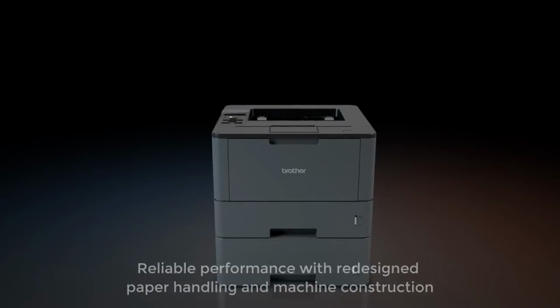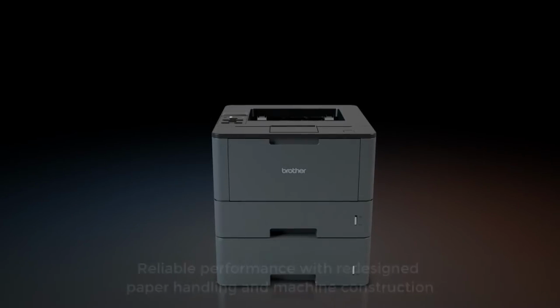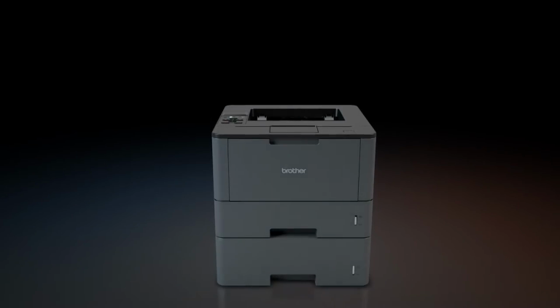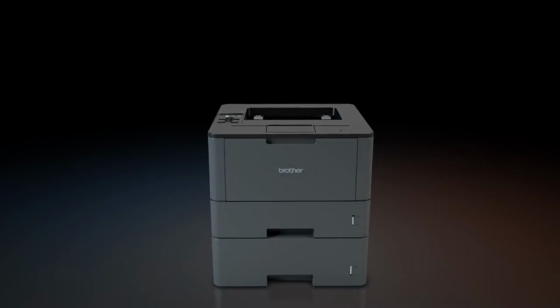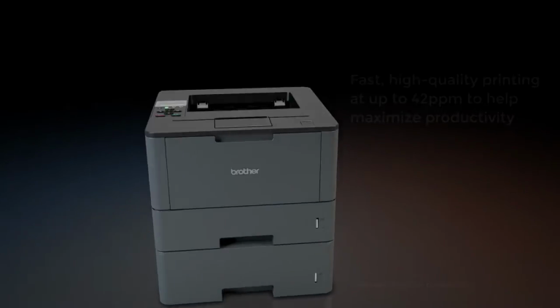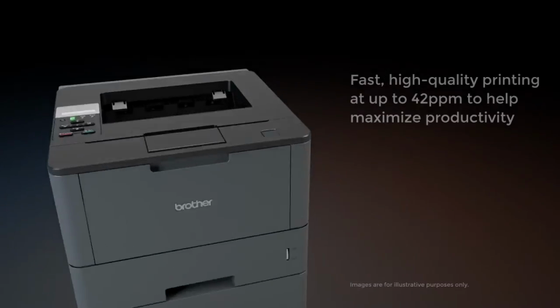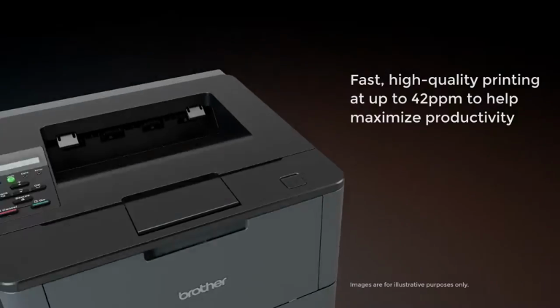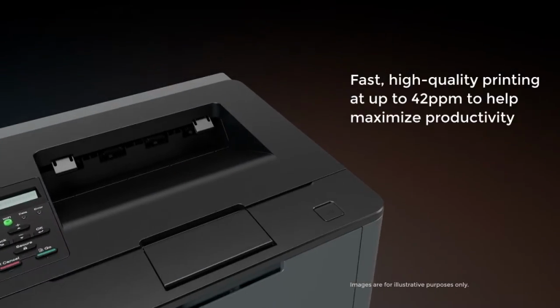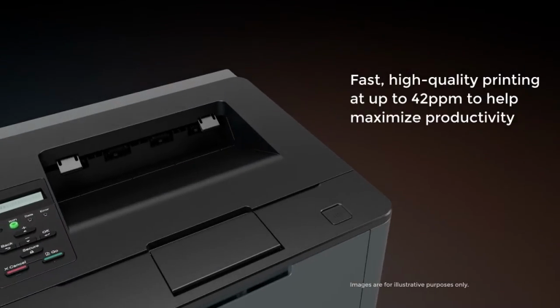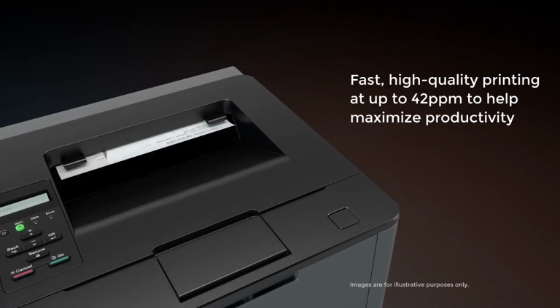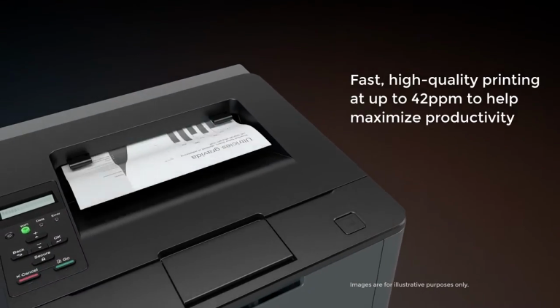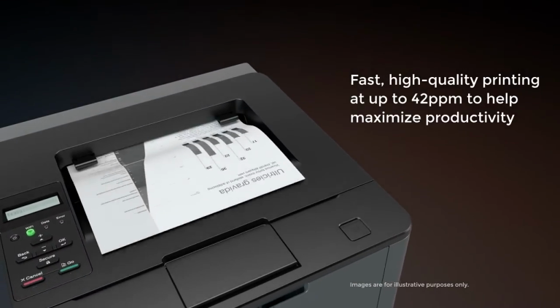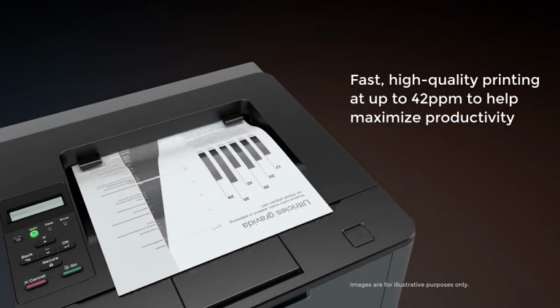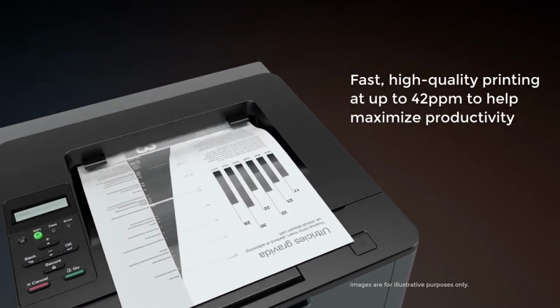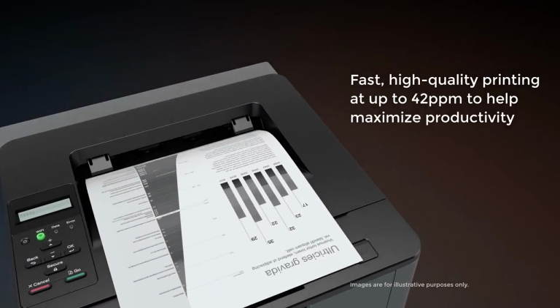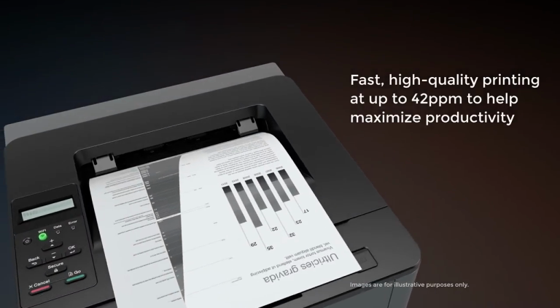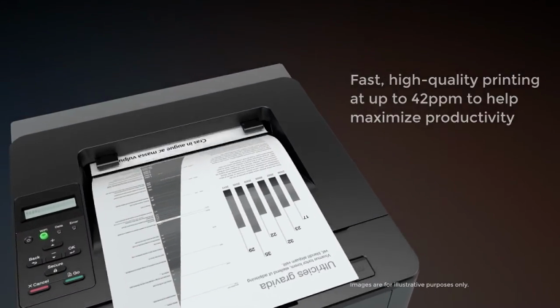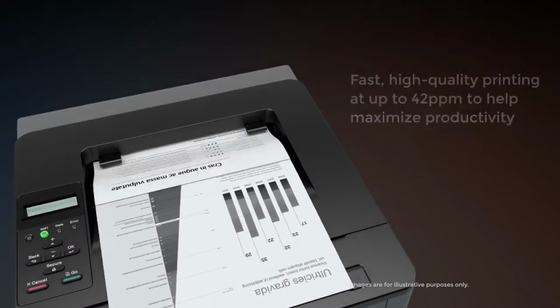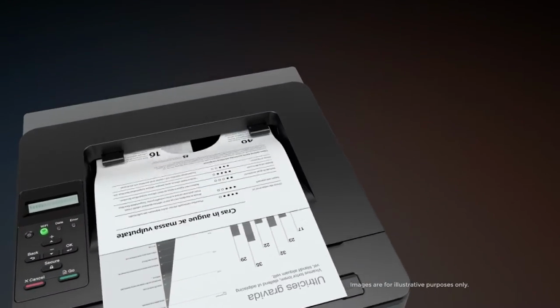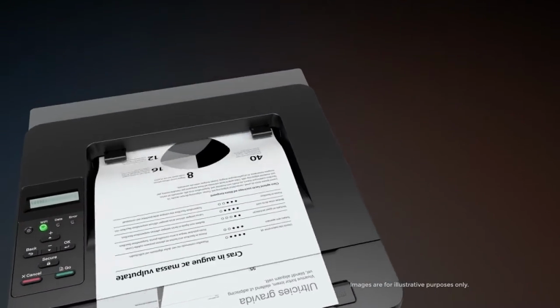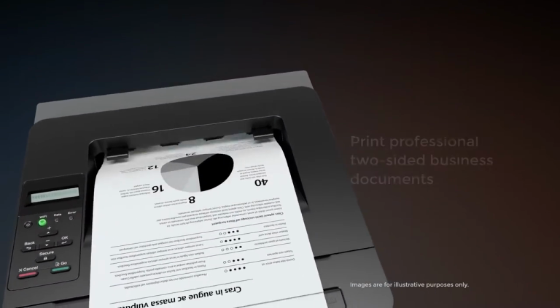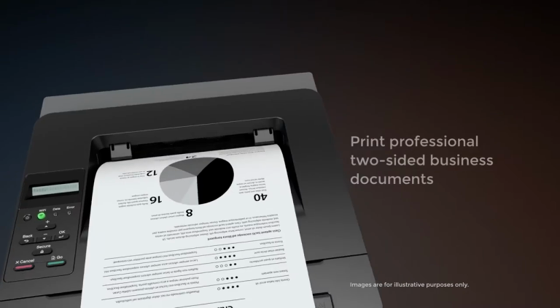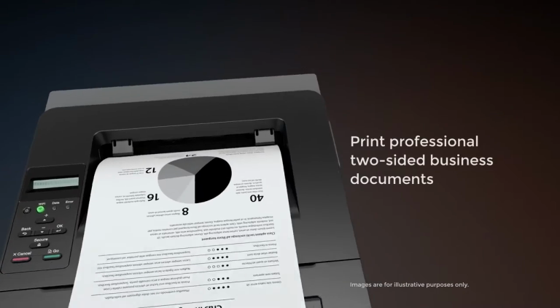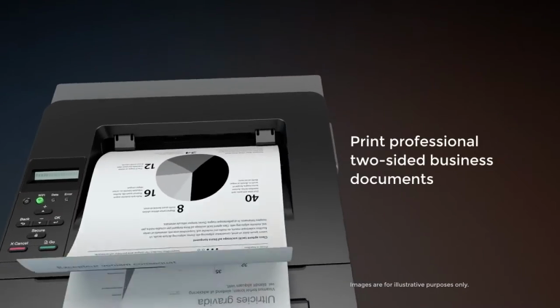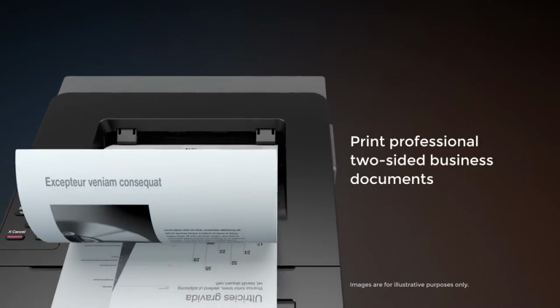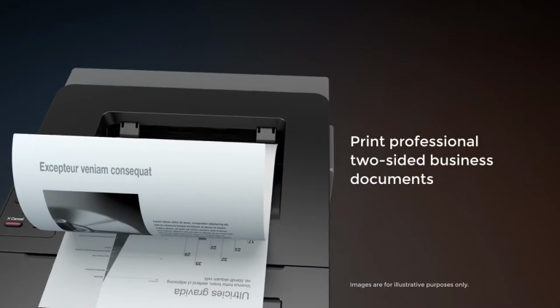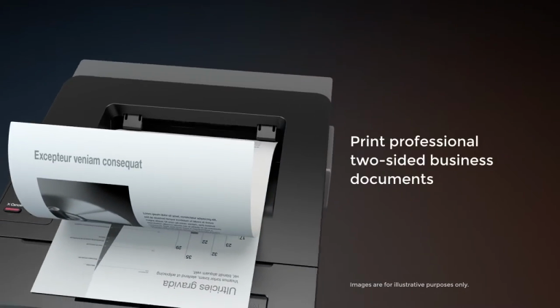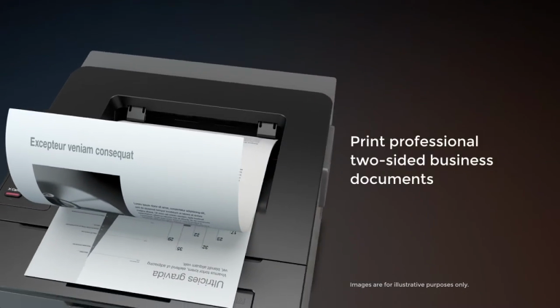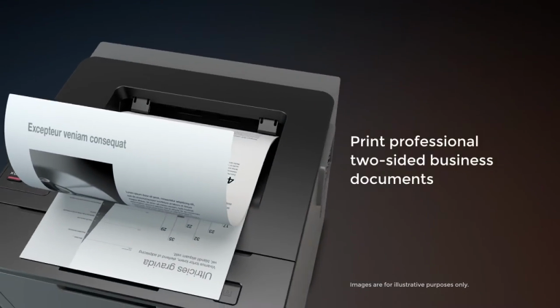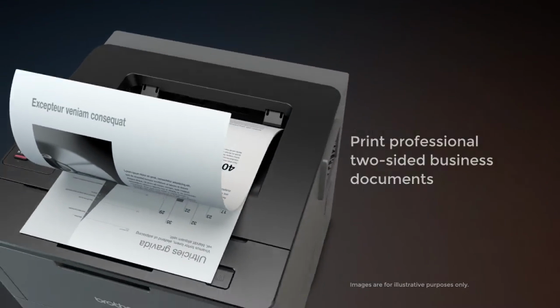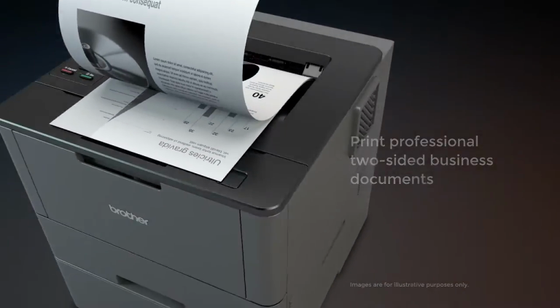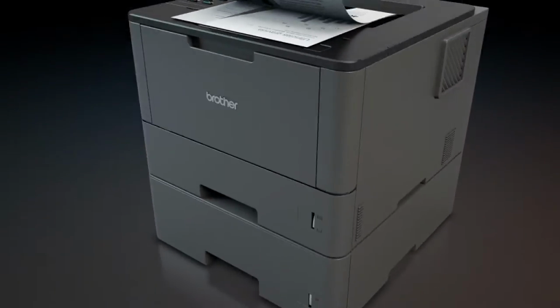You can expect fast, high-quality printing to help maximize your productivity, along with professional two-sided printing.